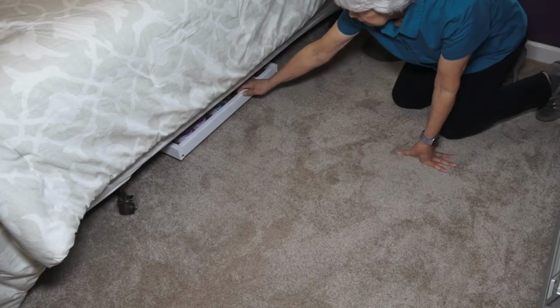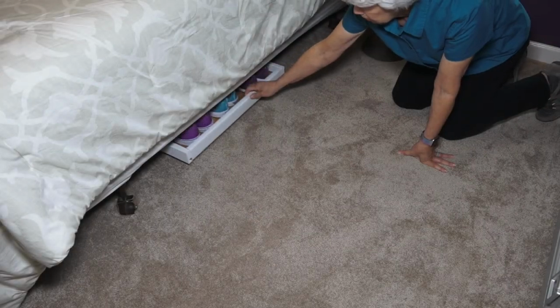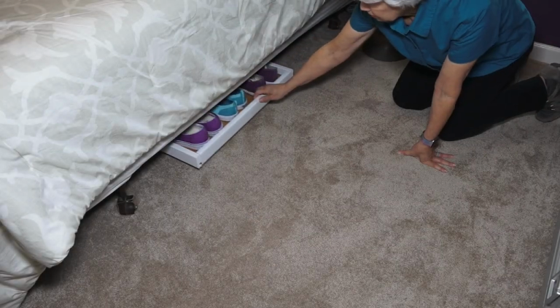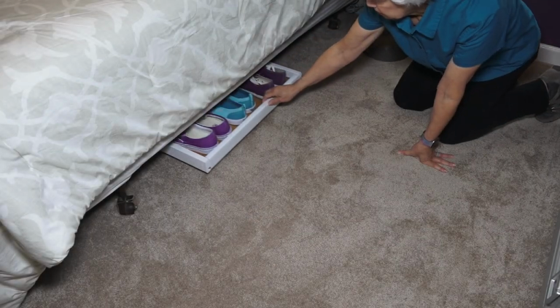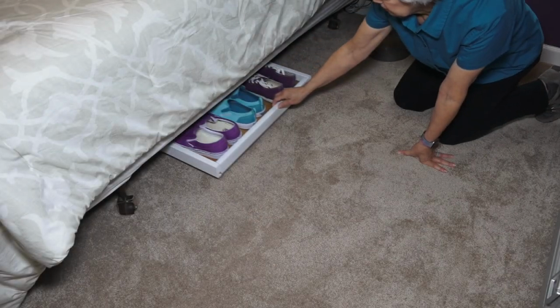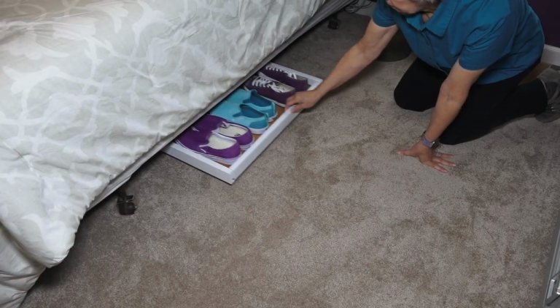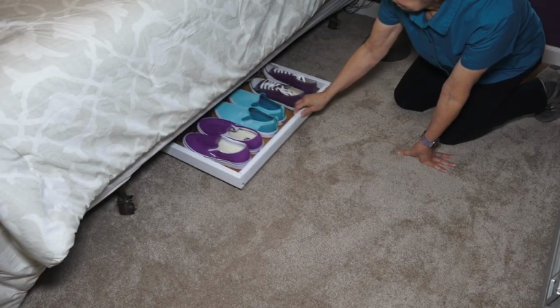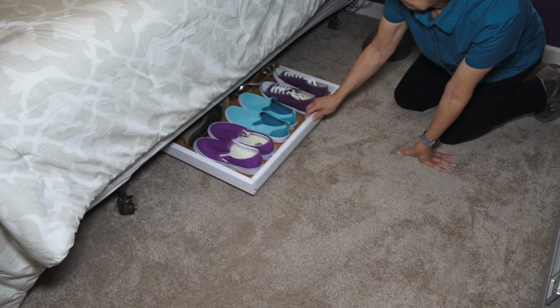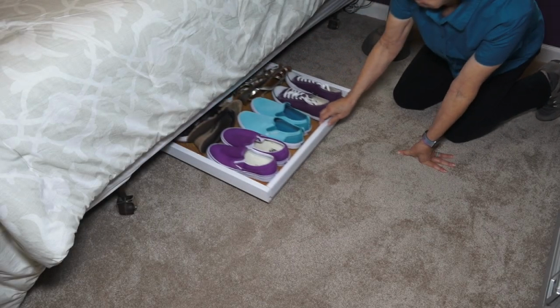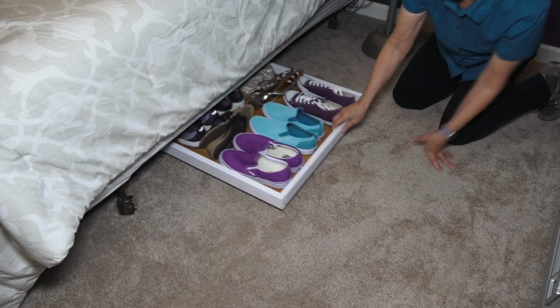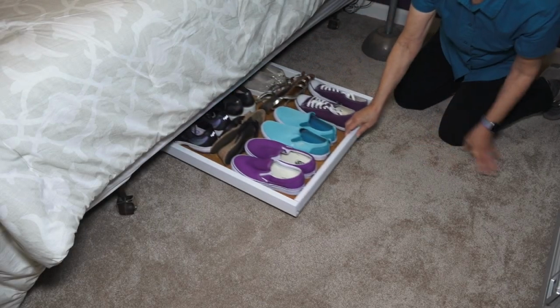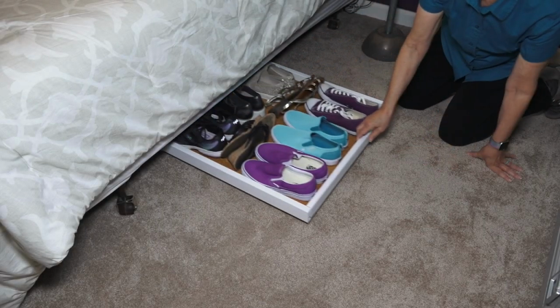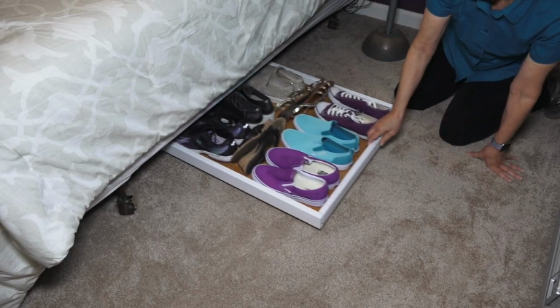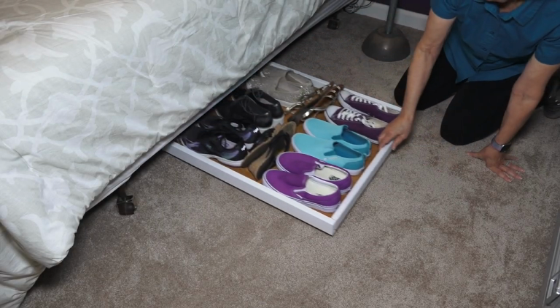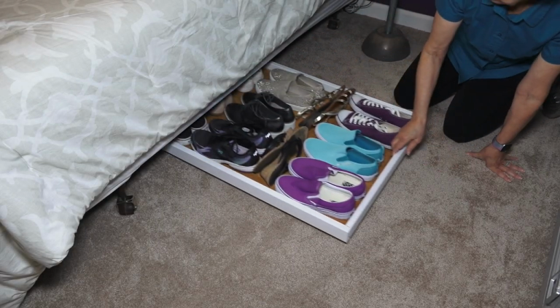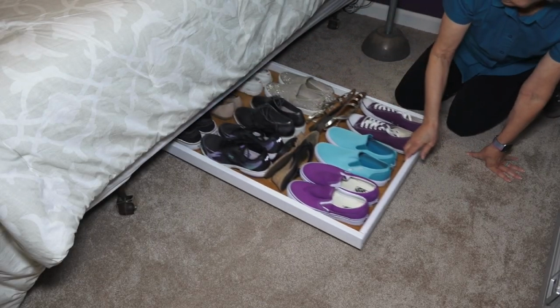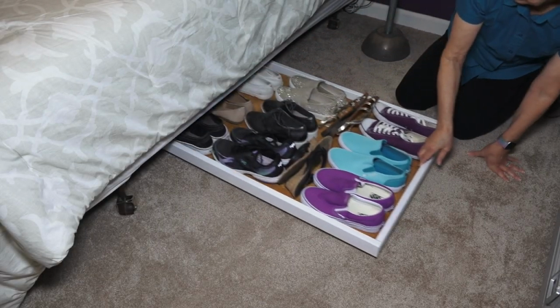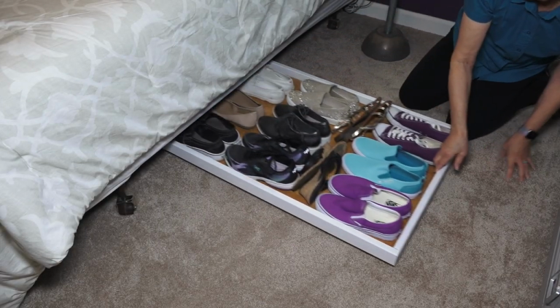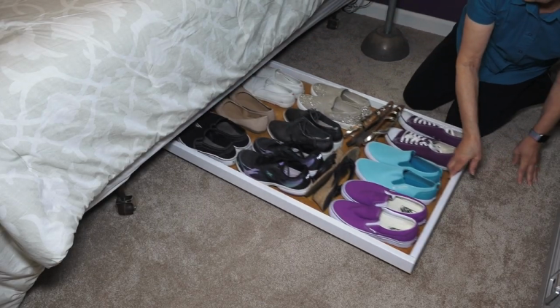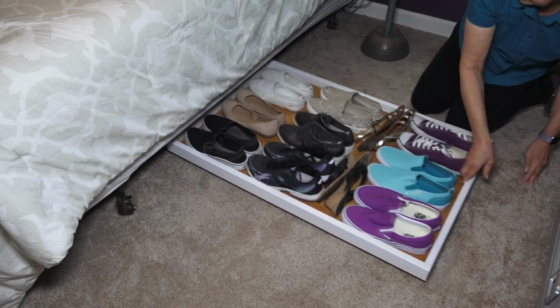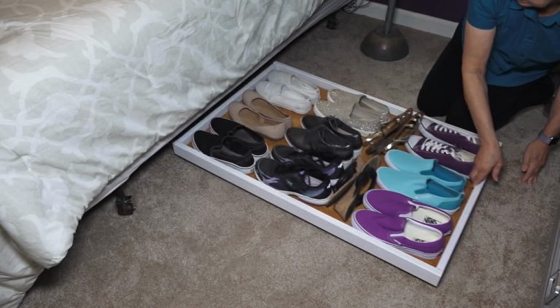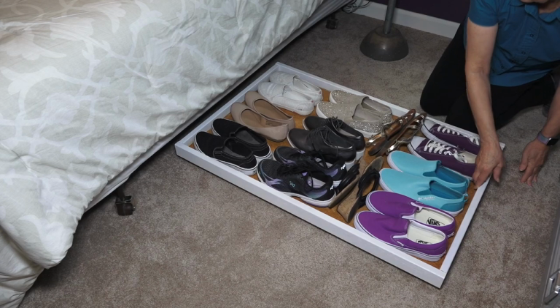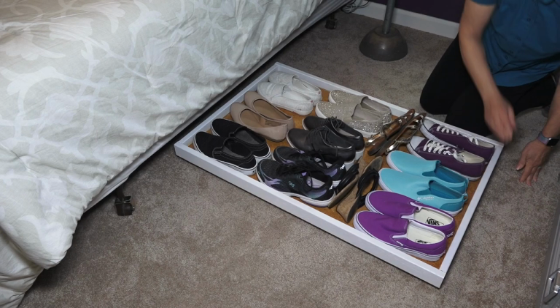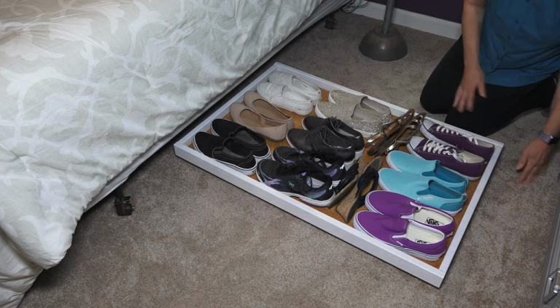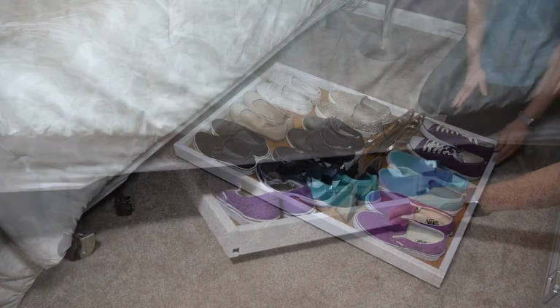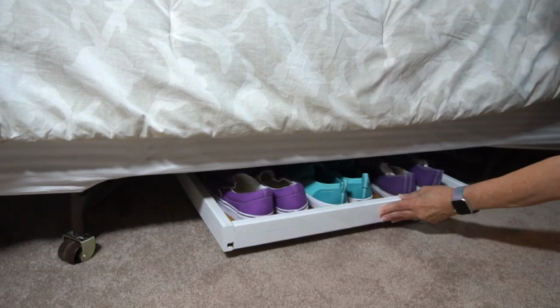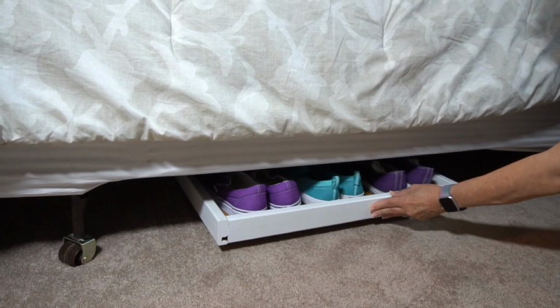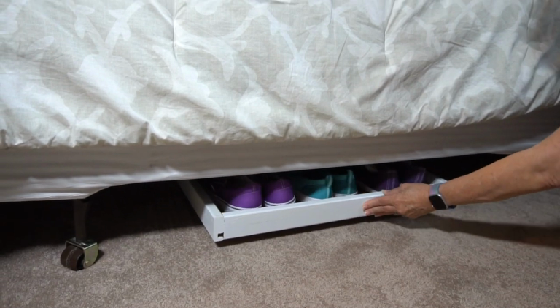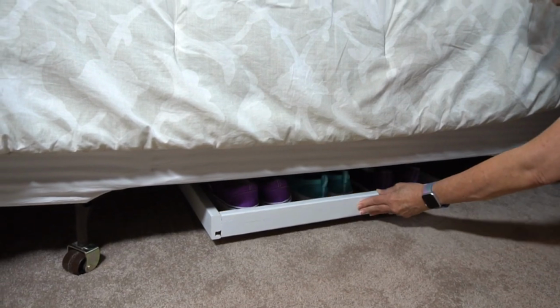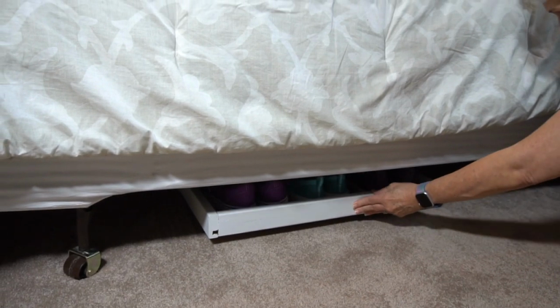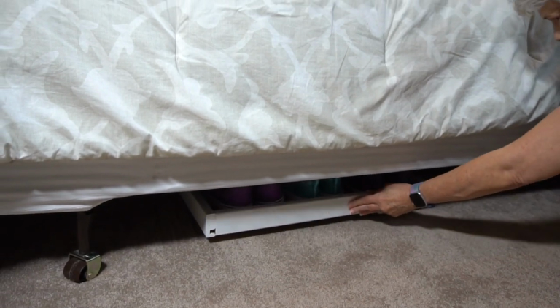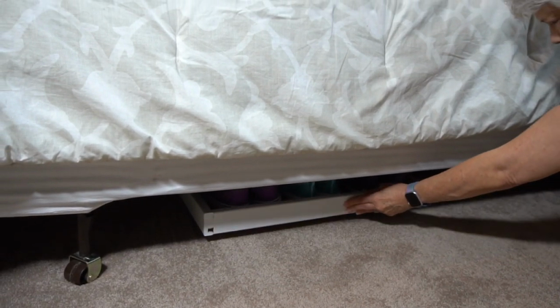And here is the under-bed storage solution at my house. You can see it rolls out really nicely and doesn't take up any extra space.